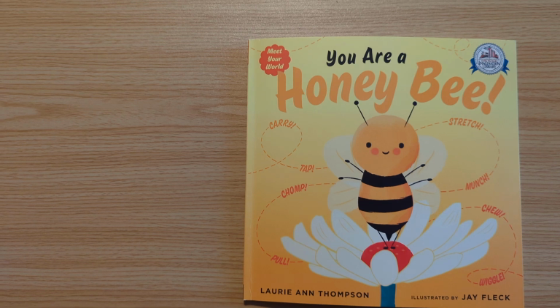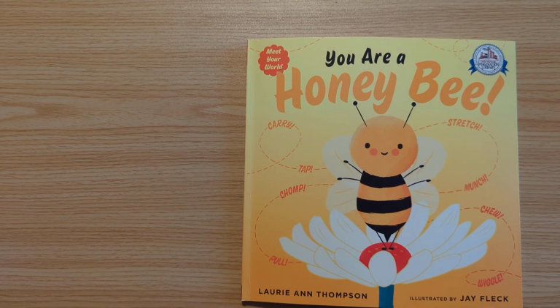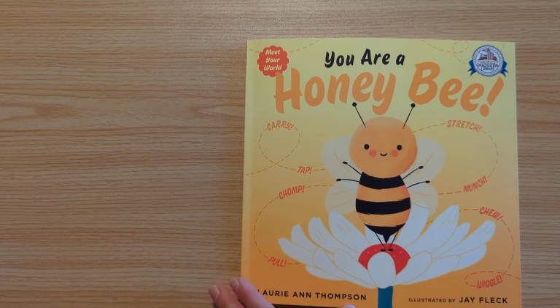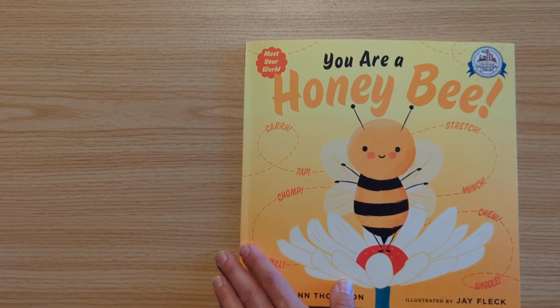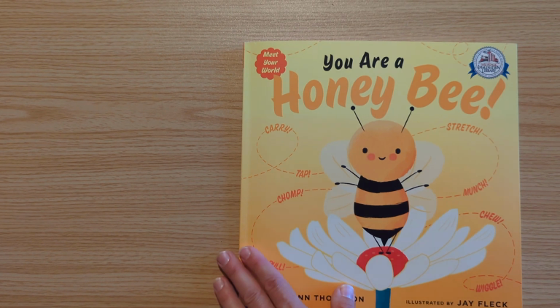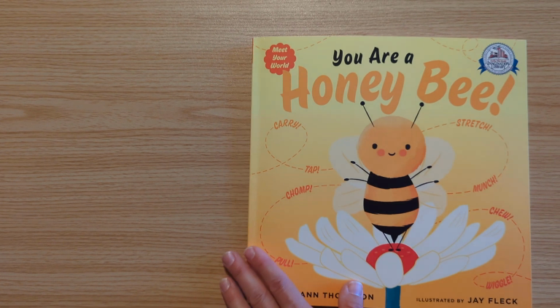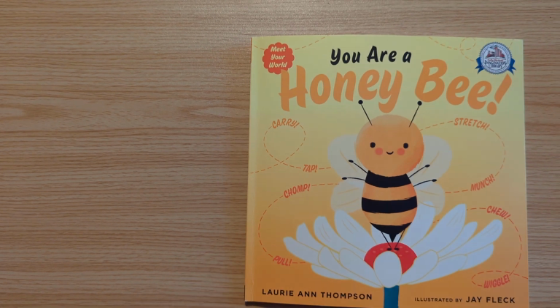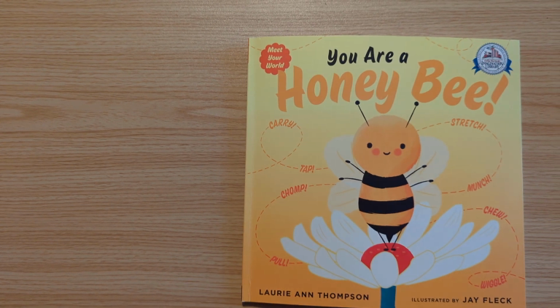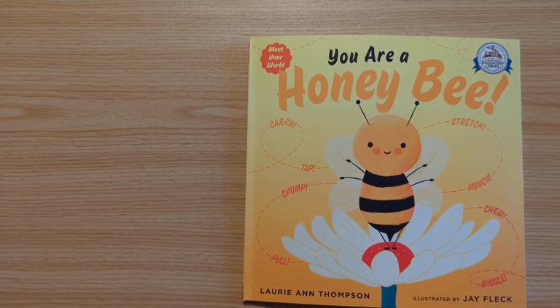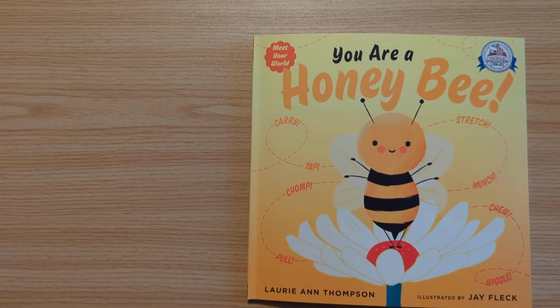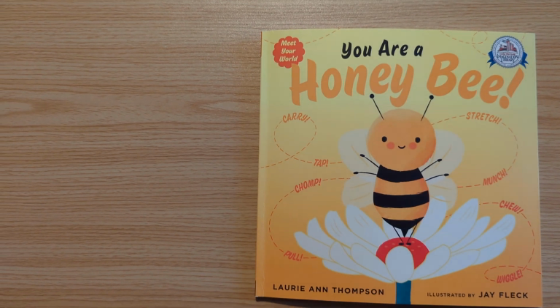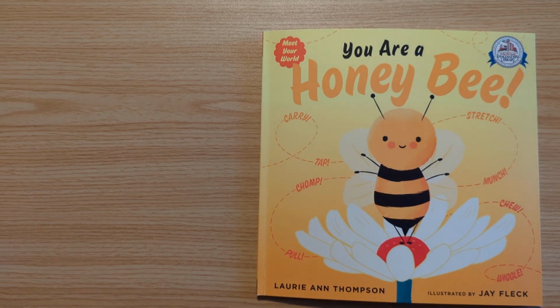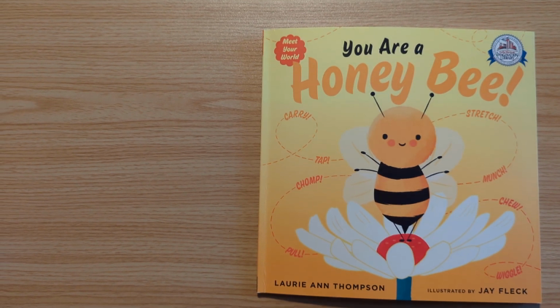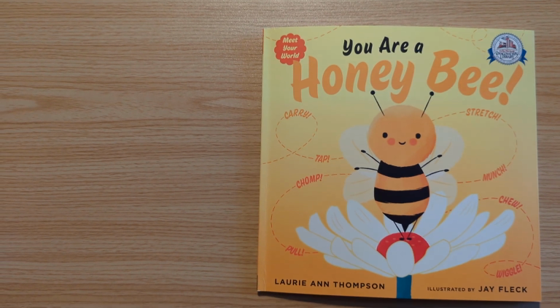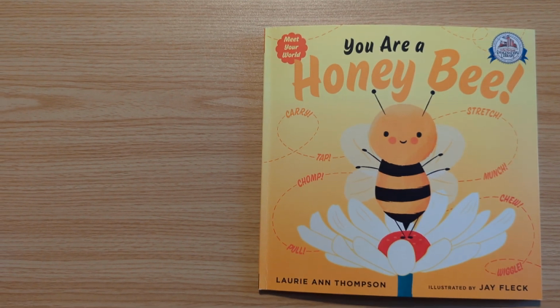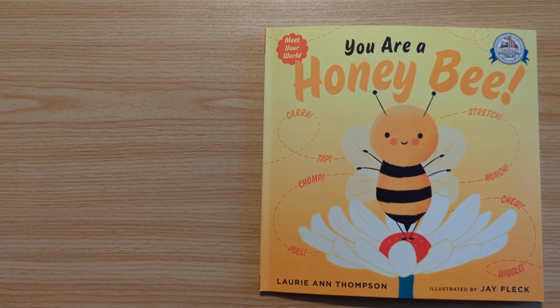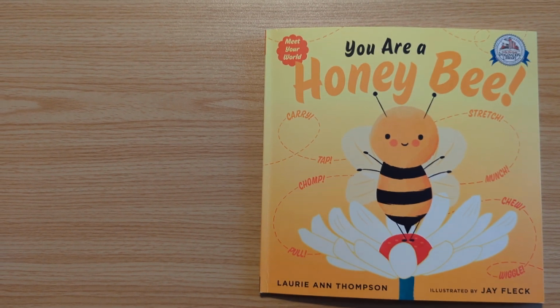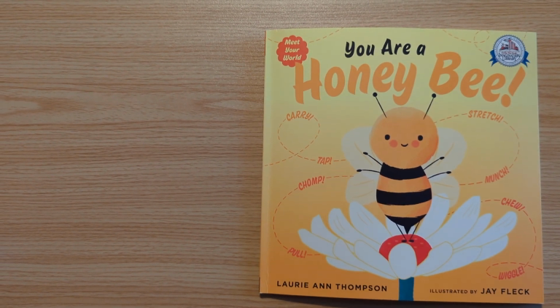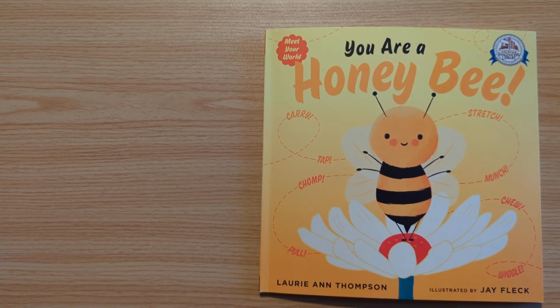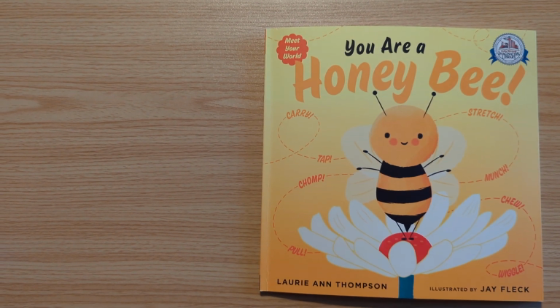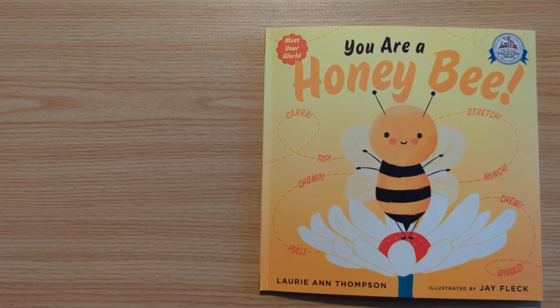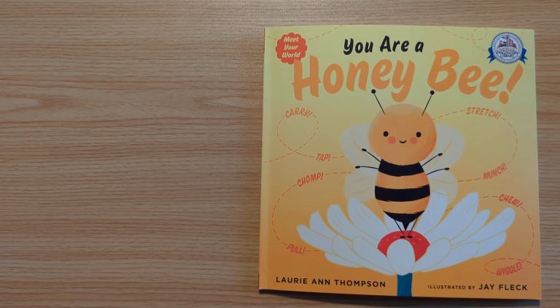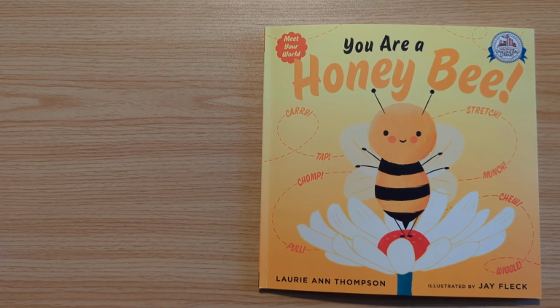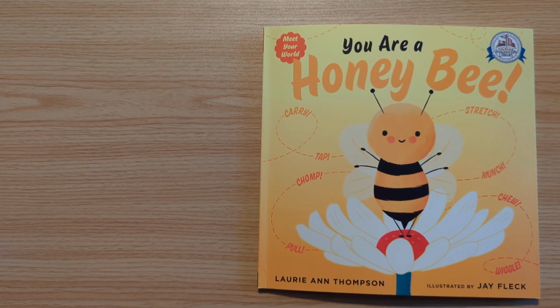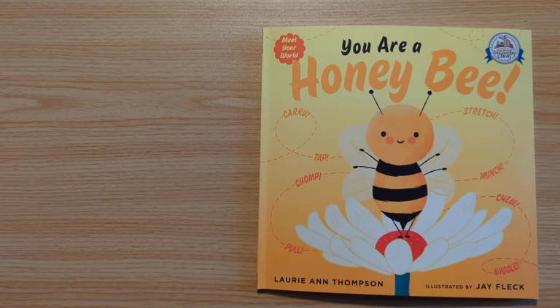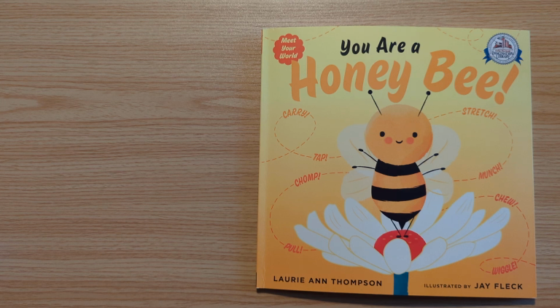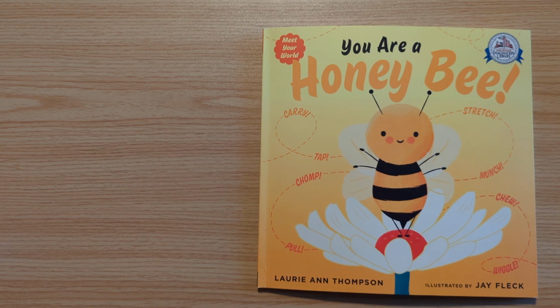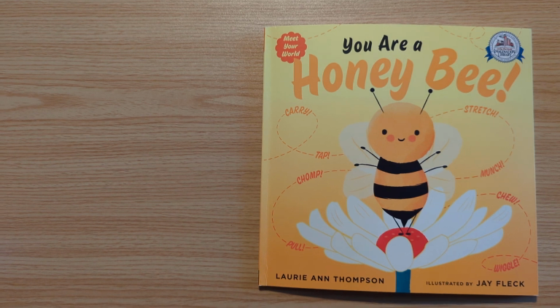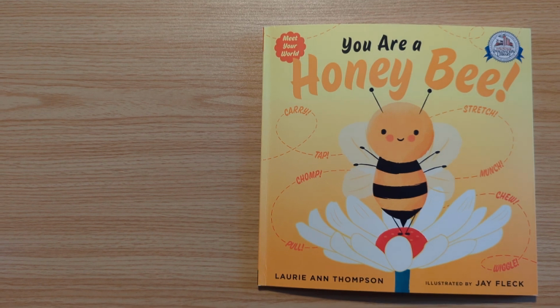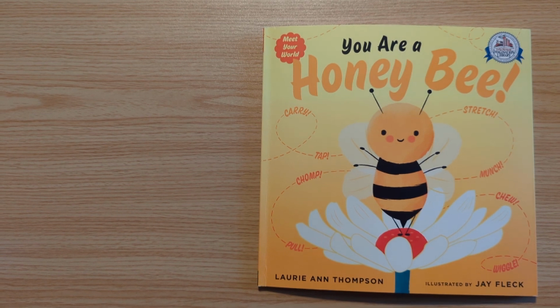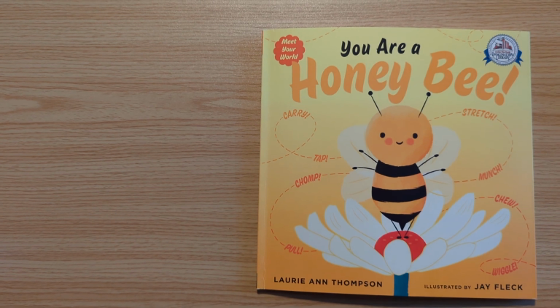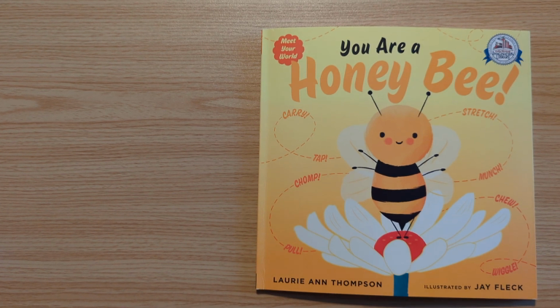You Are a Honey Bee by Lori Ann Thompson, illustrated by Jay Fleck. Carry, tap, chomp, pull, stretch, chew, wiggle.